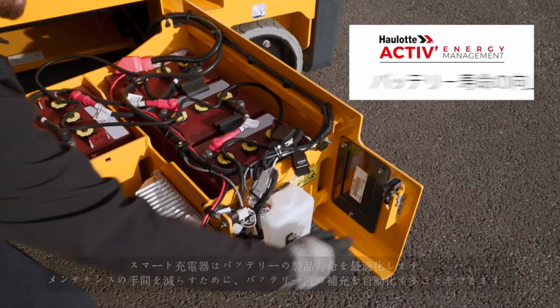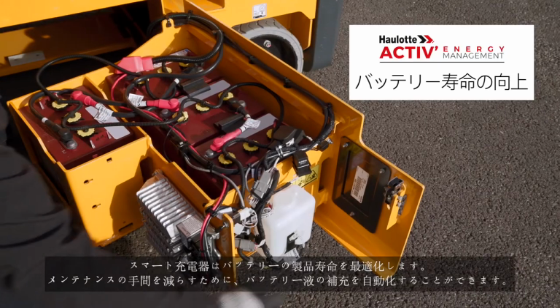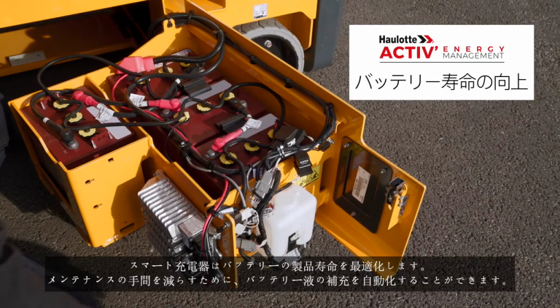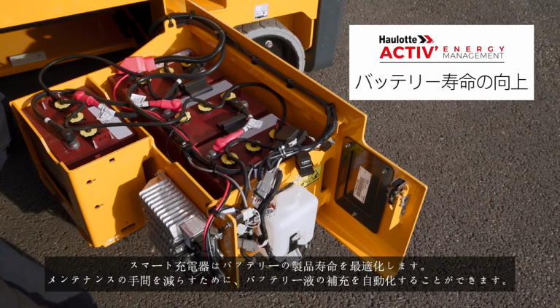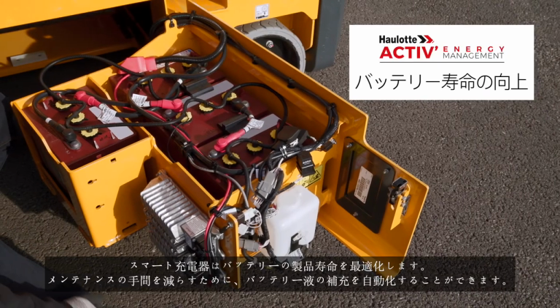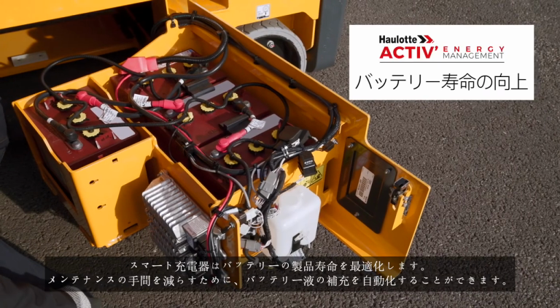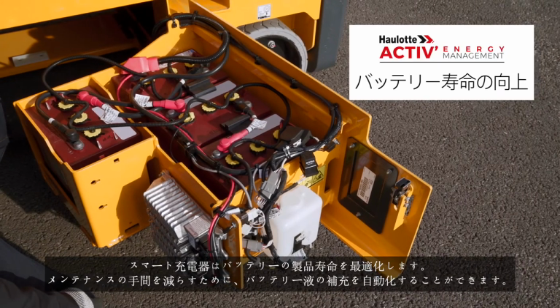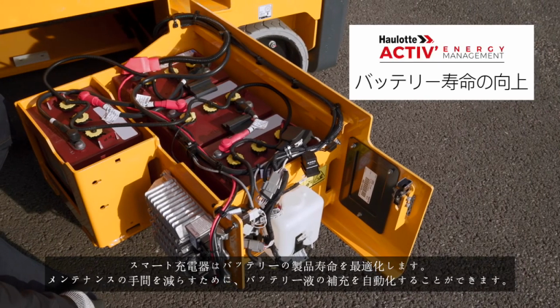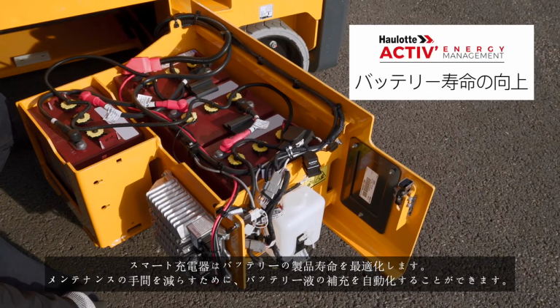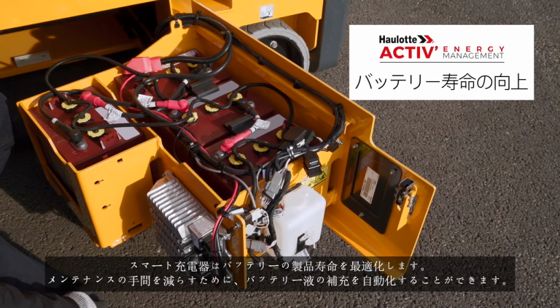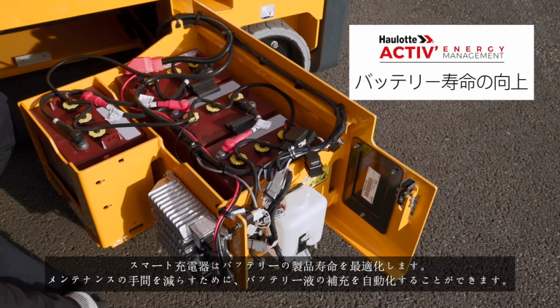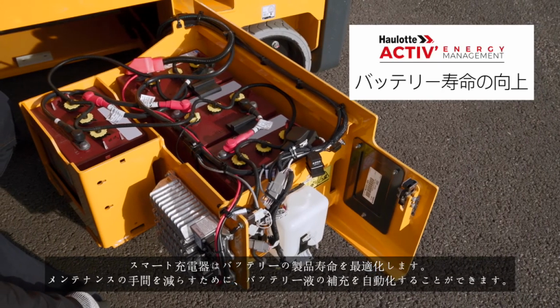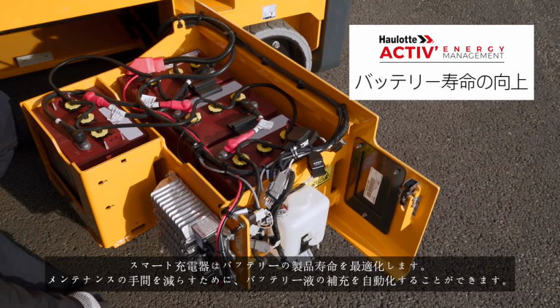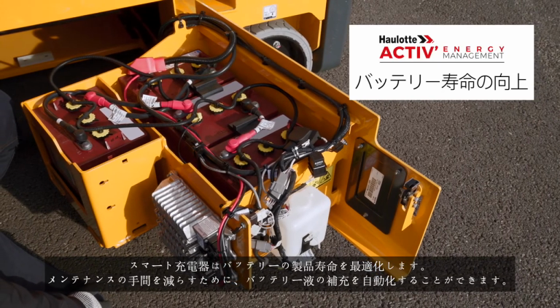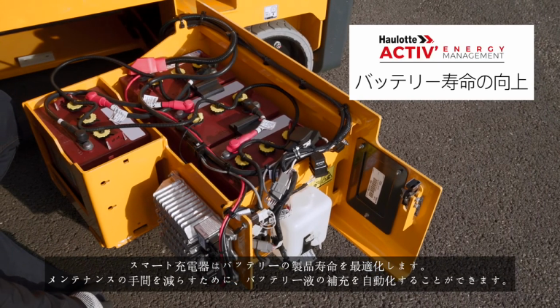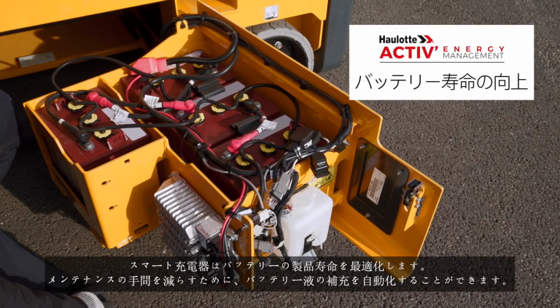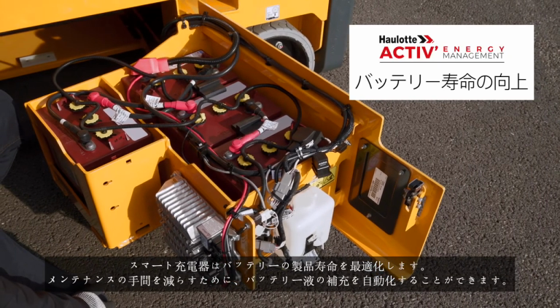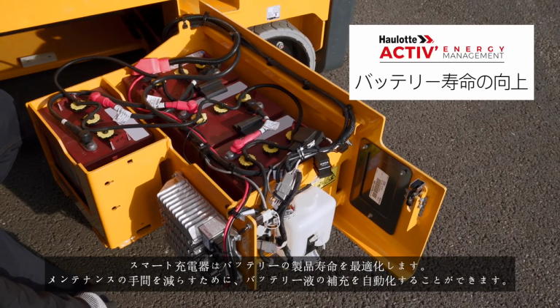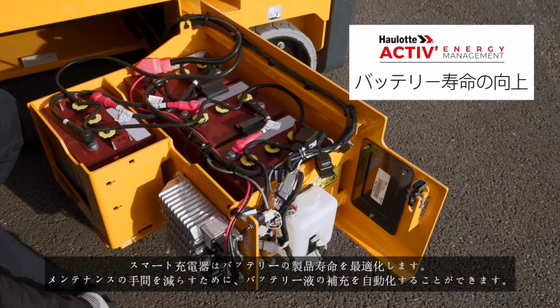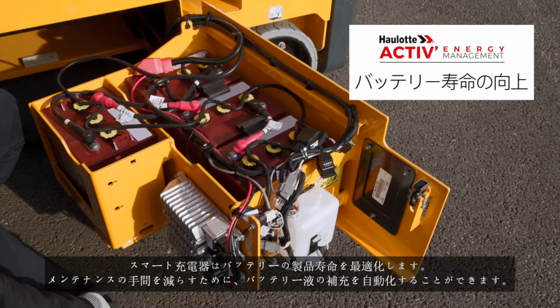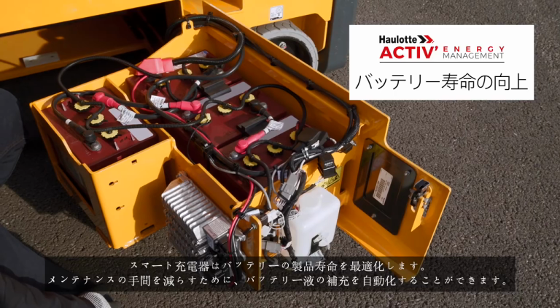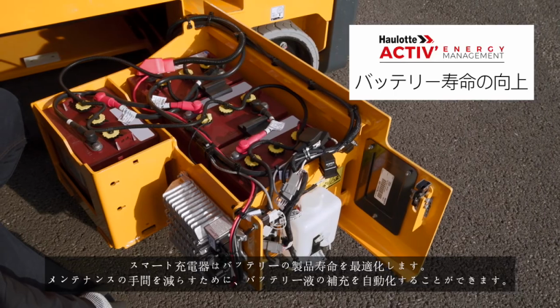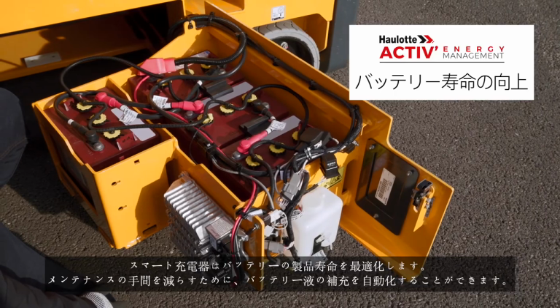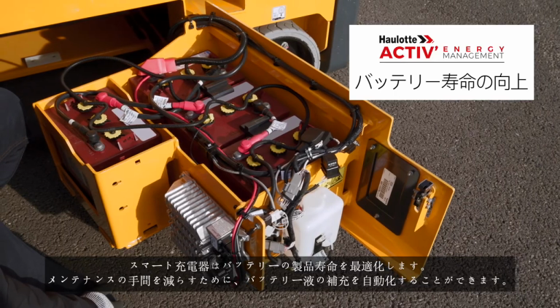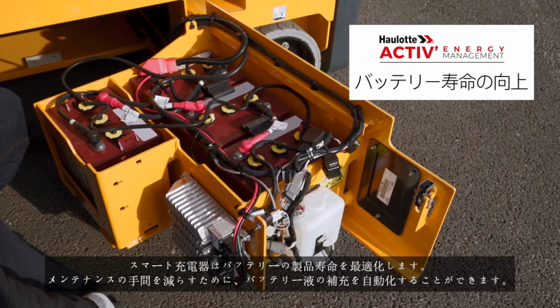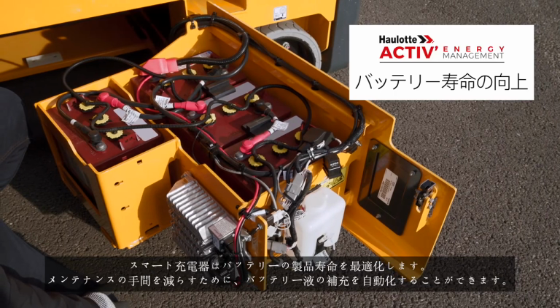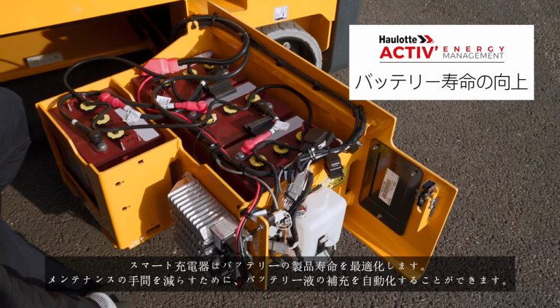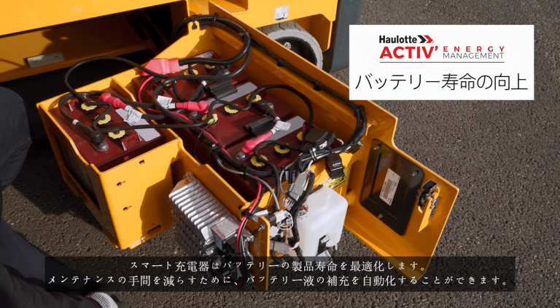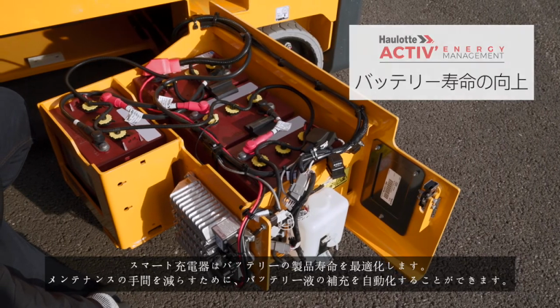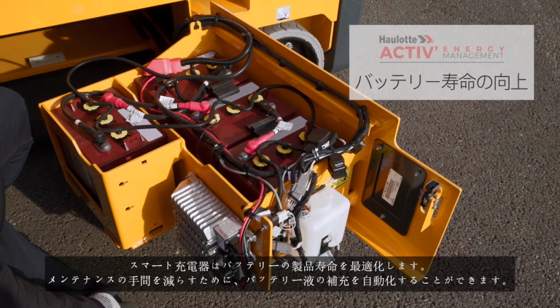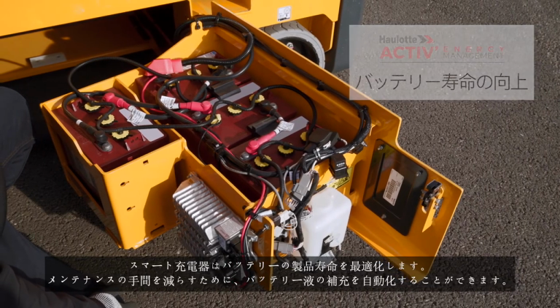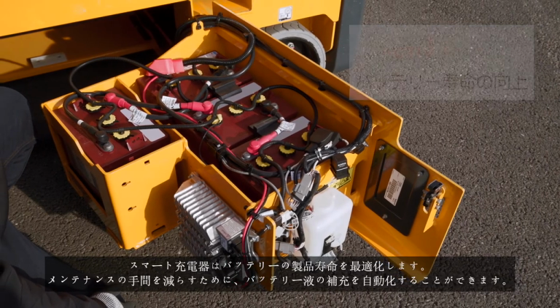The Smart Can Charger extends the lifespan of the batteries. To eliminate maintenance tasks, water filling can be automated.